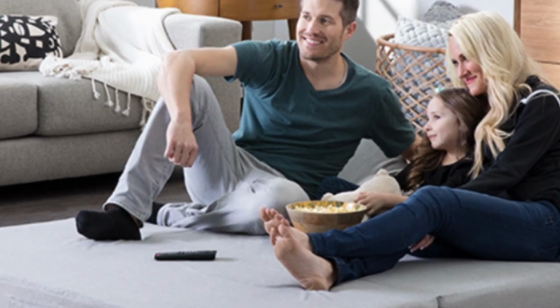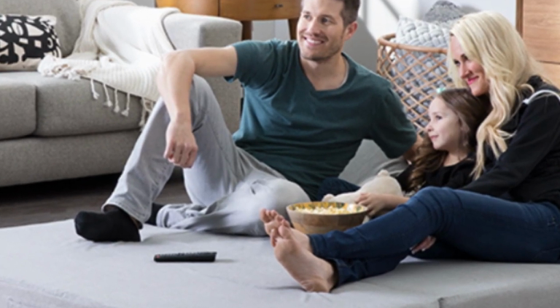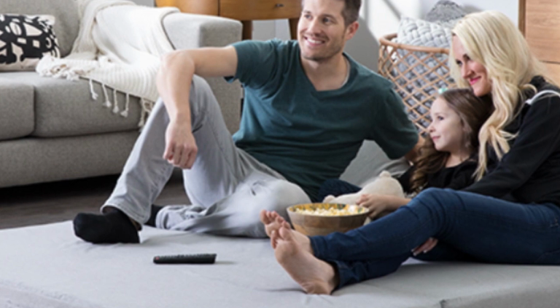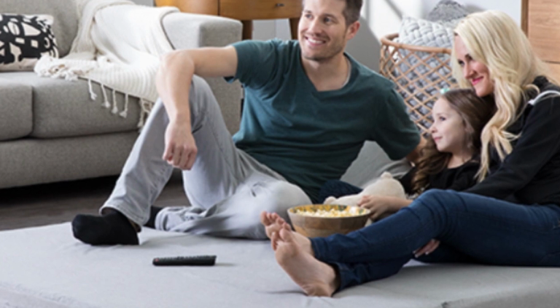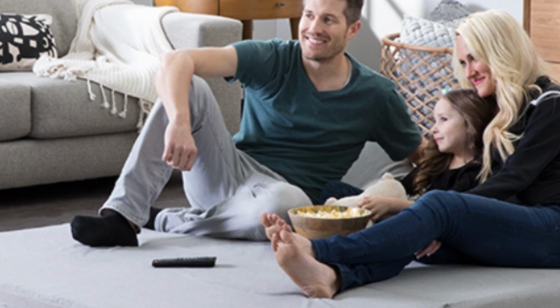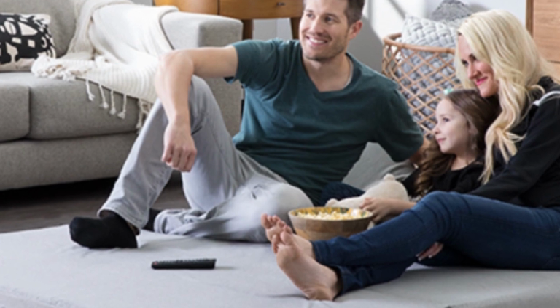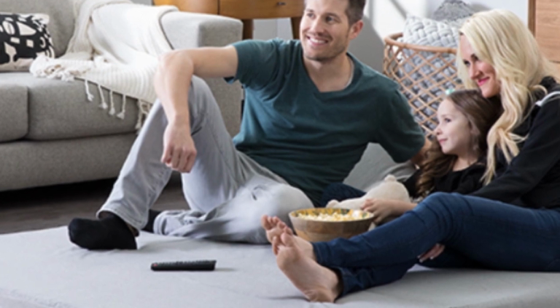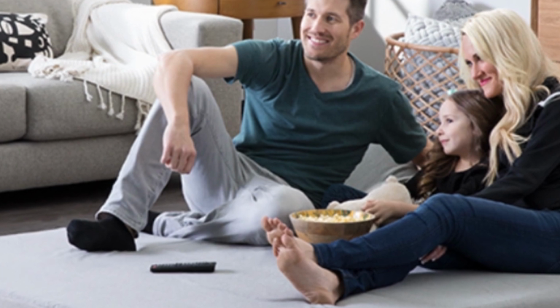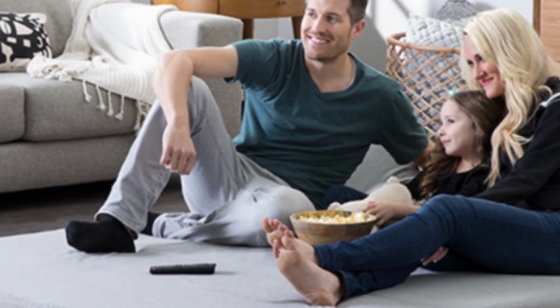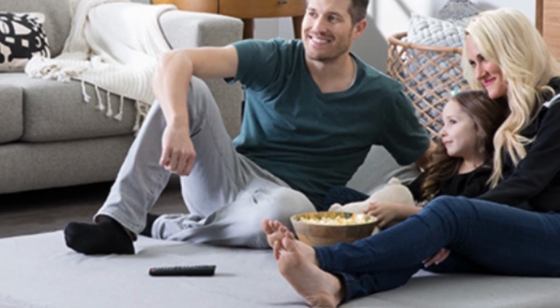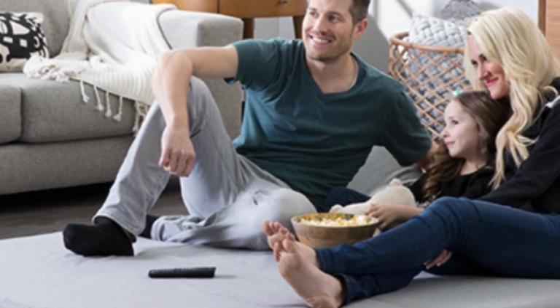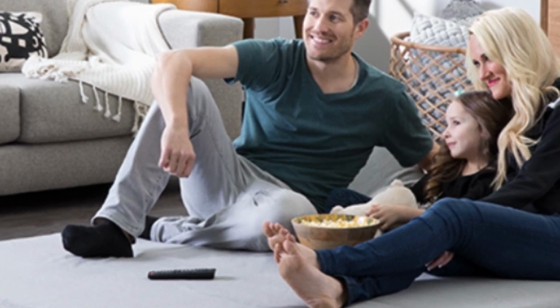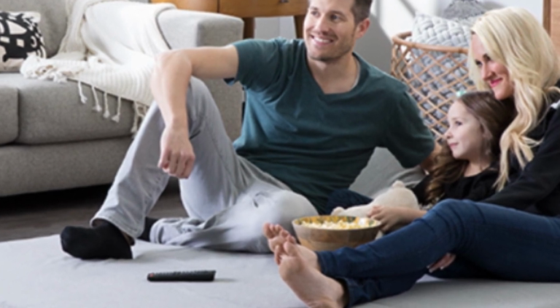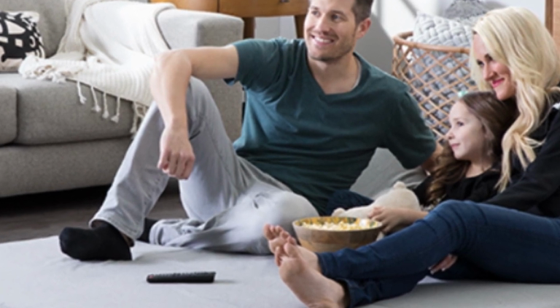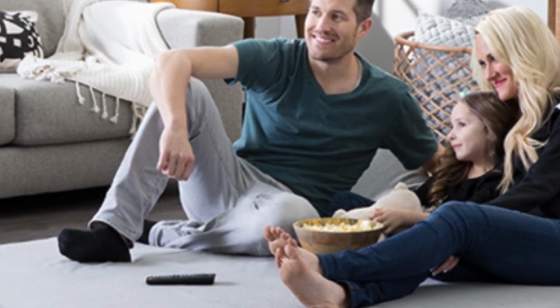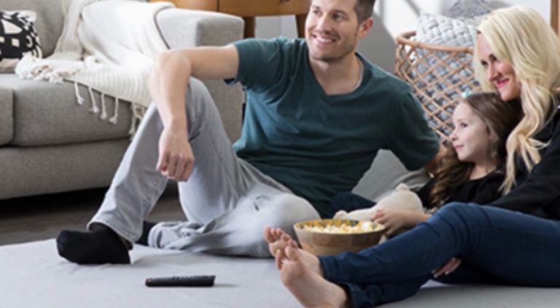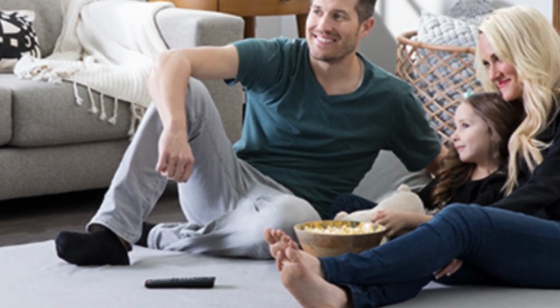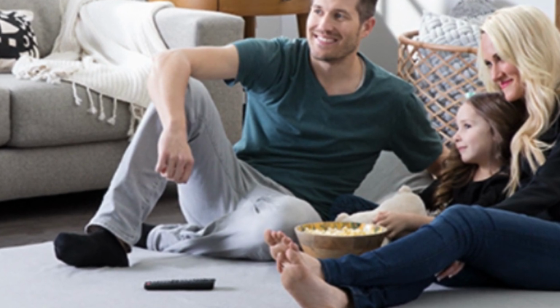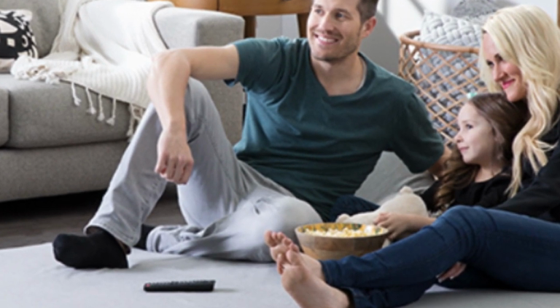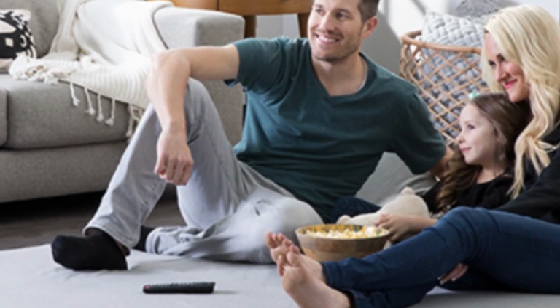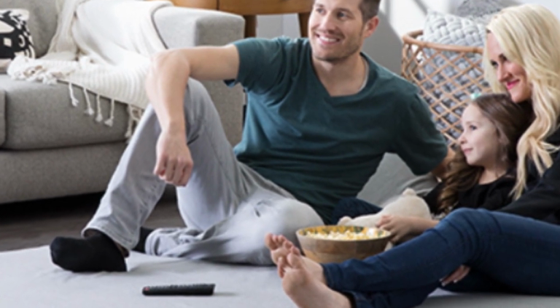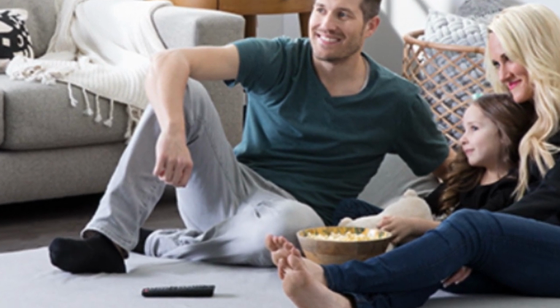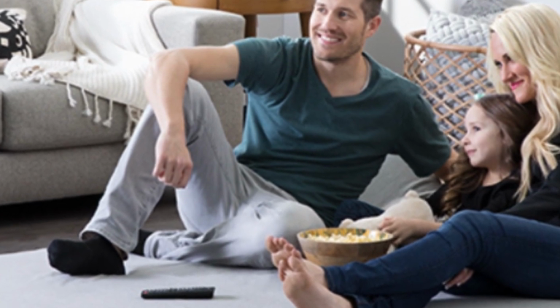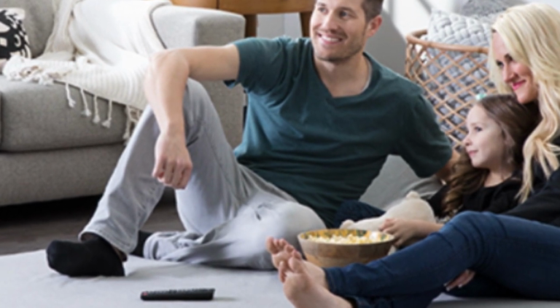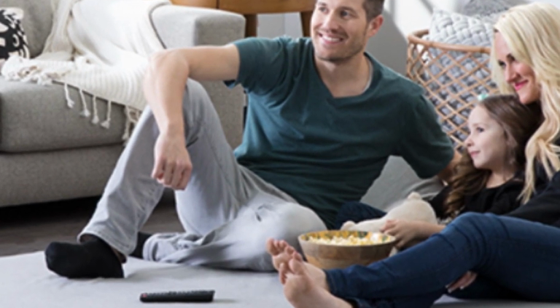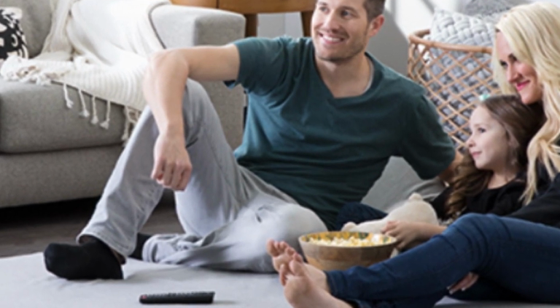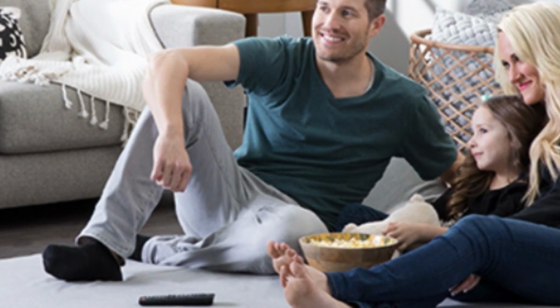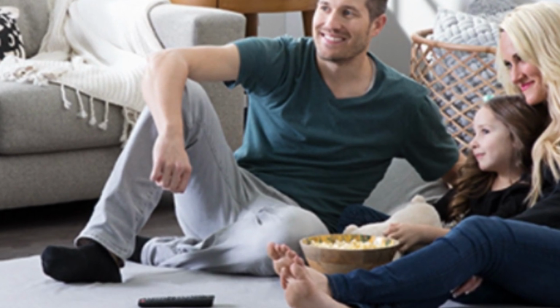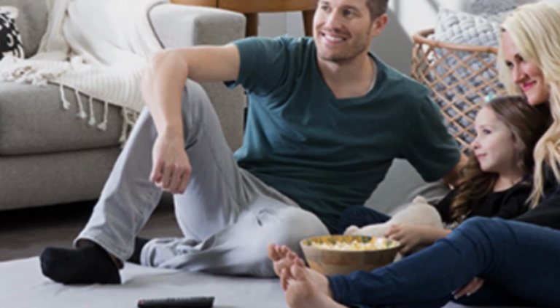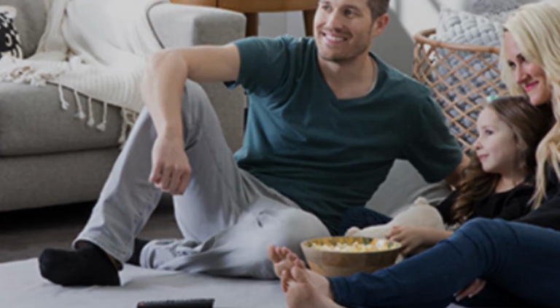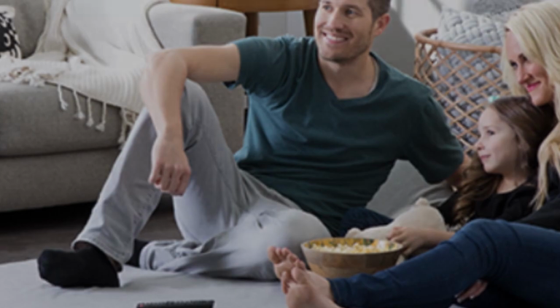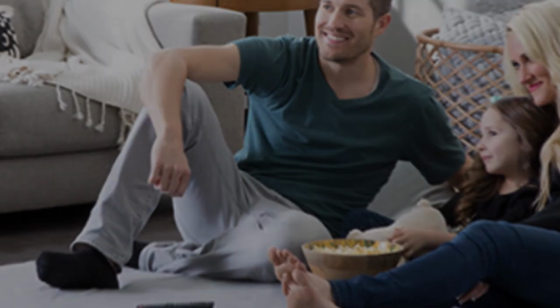With a three-year warranty, Lucid demonstrates its commitment to quality and customer satisfaction.